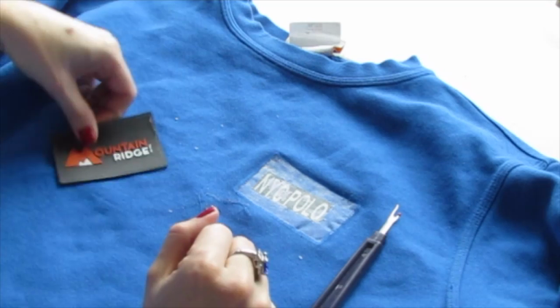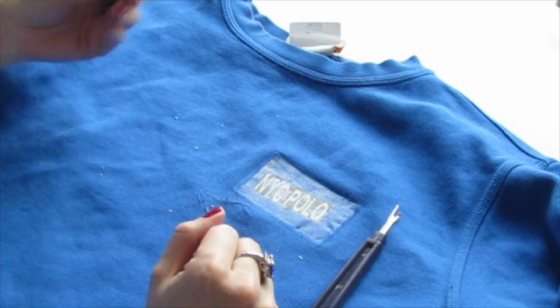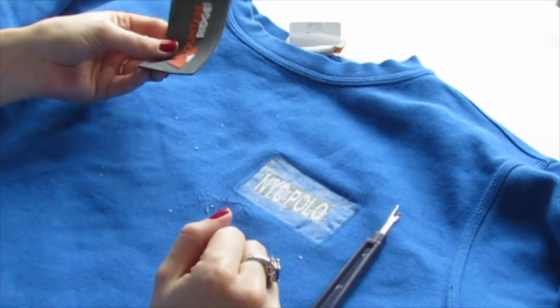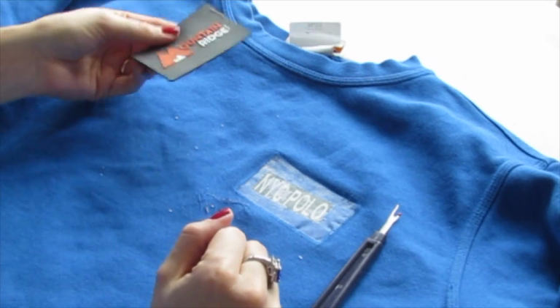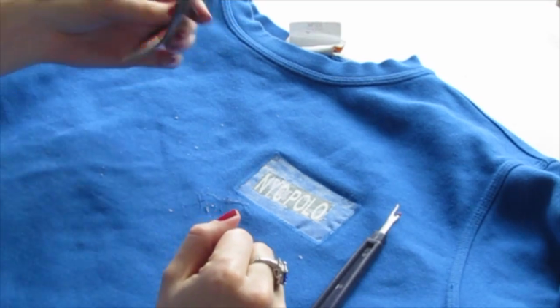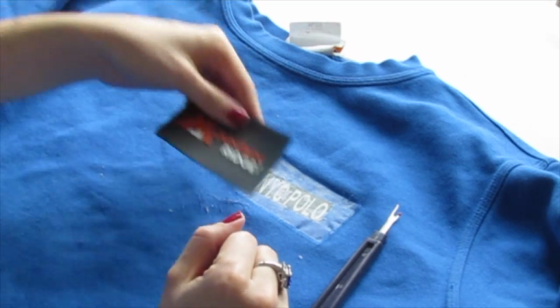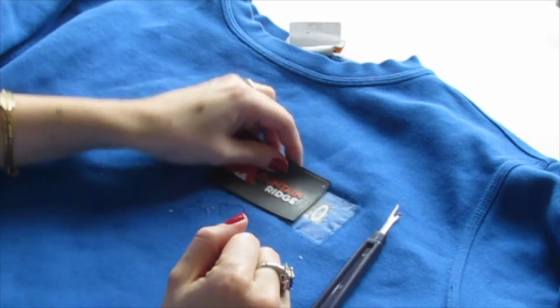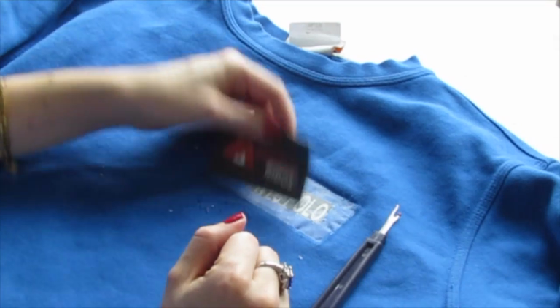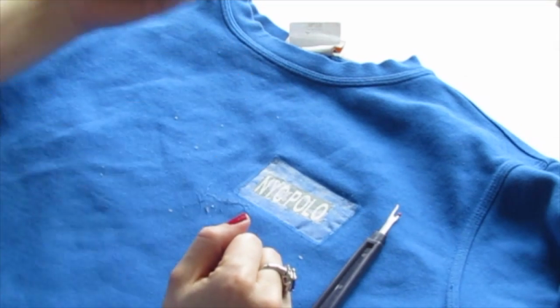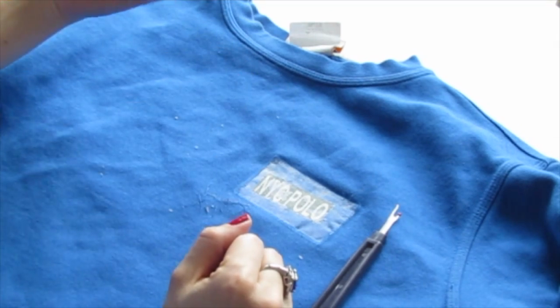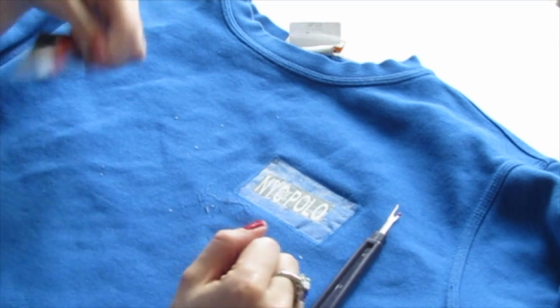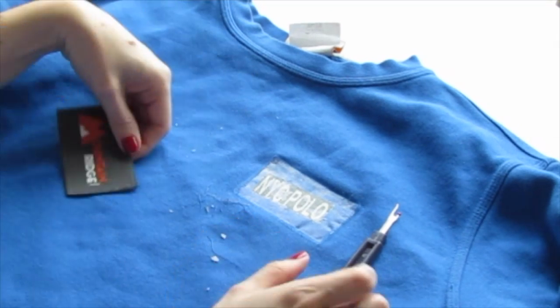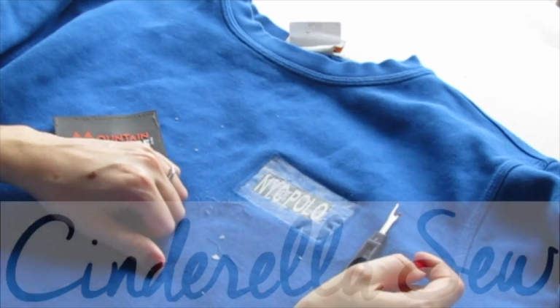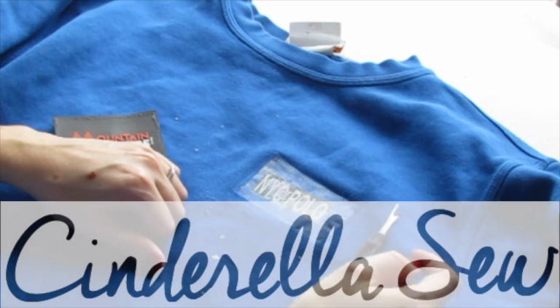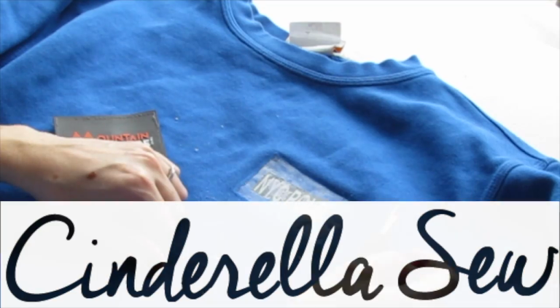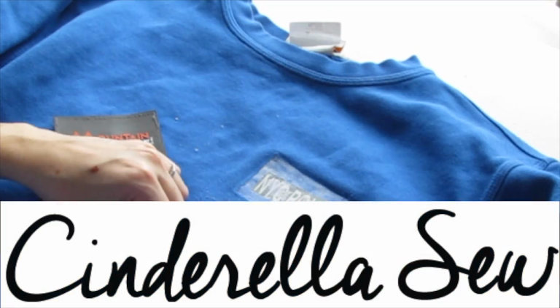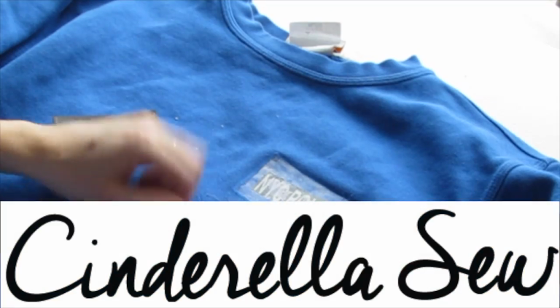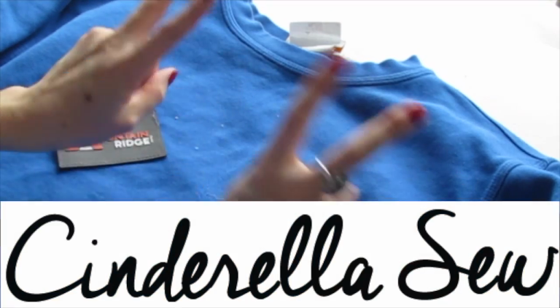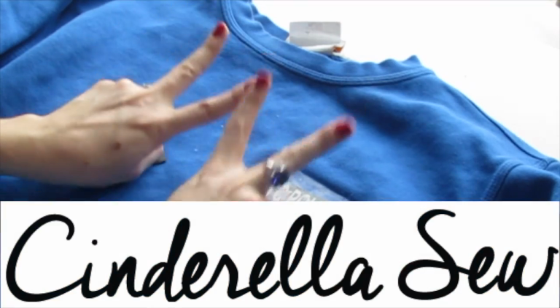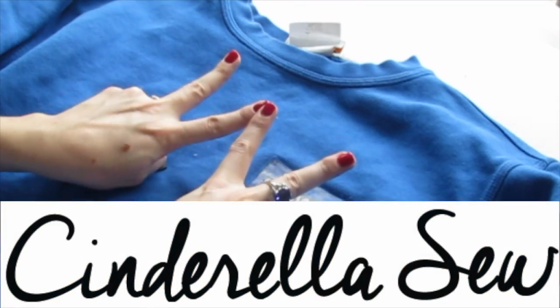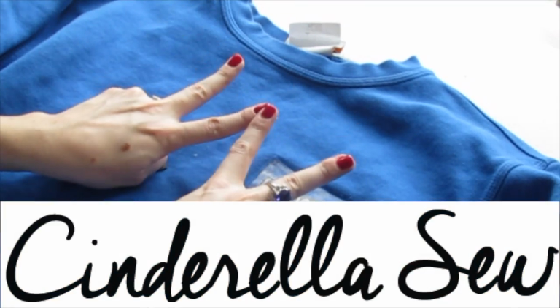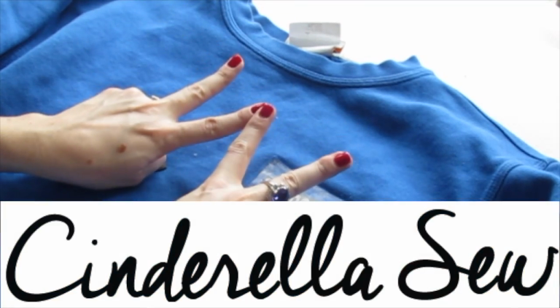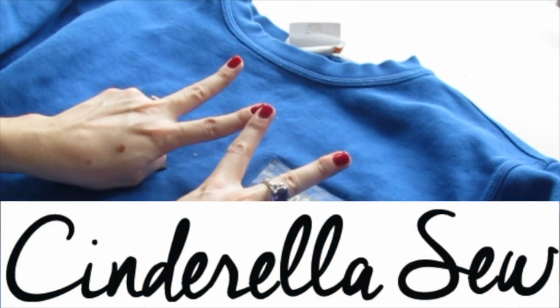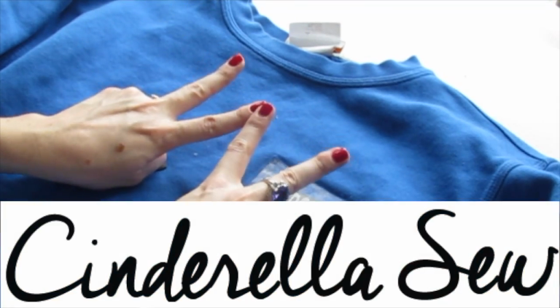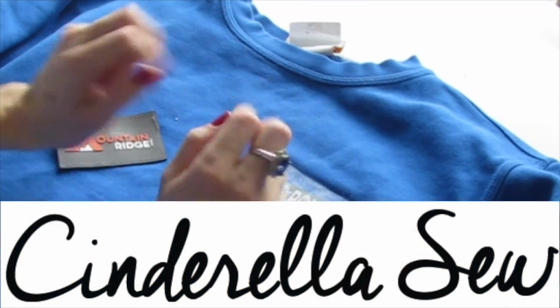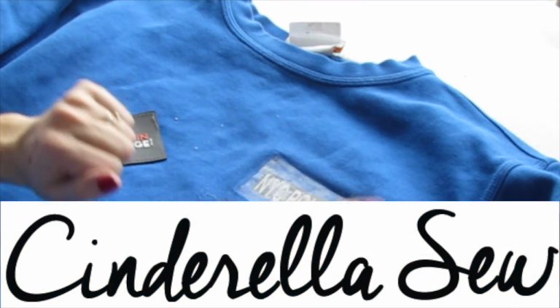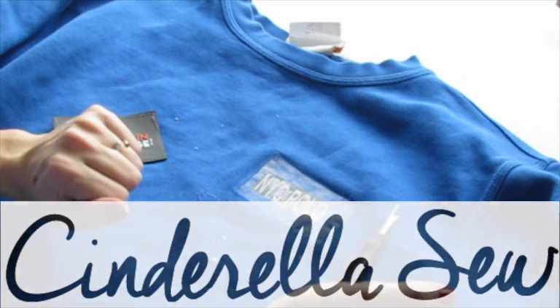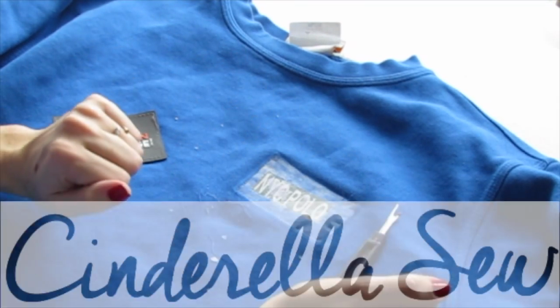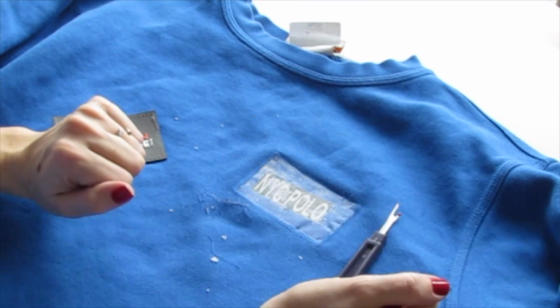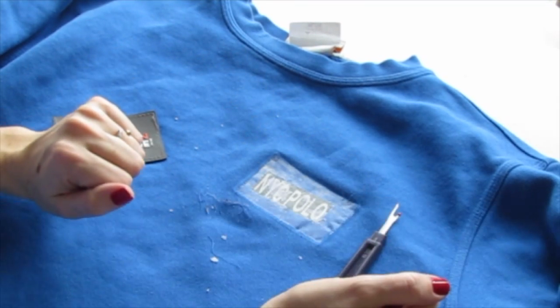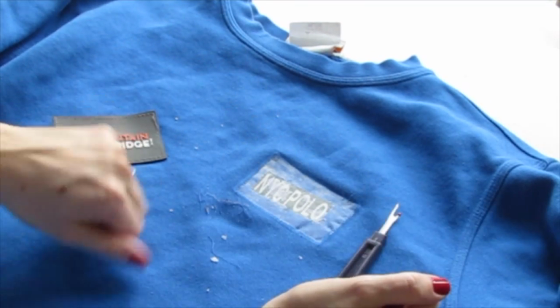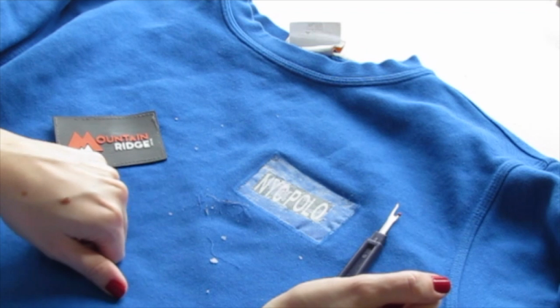That's how you take a patch off clothing. Thank you so much for watching Cinderella Soap and I will see you again soon.